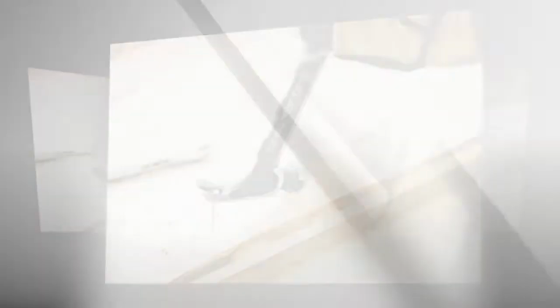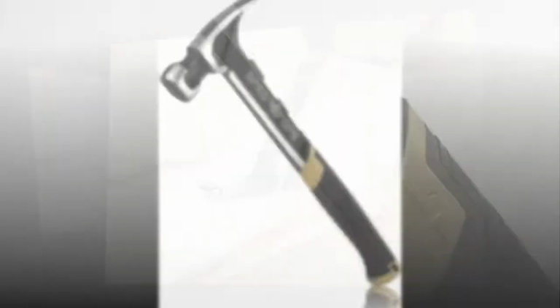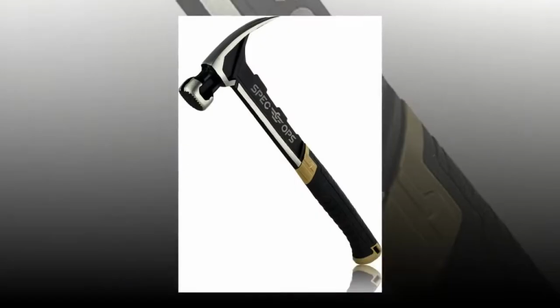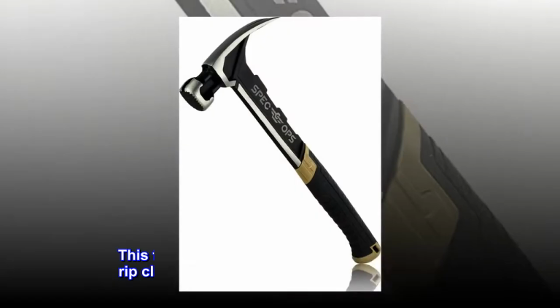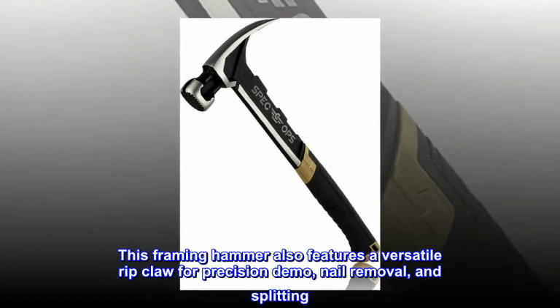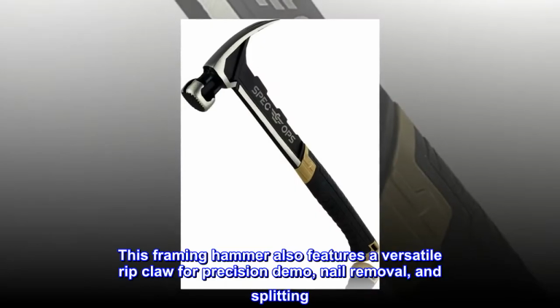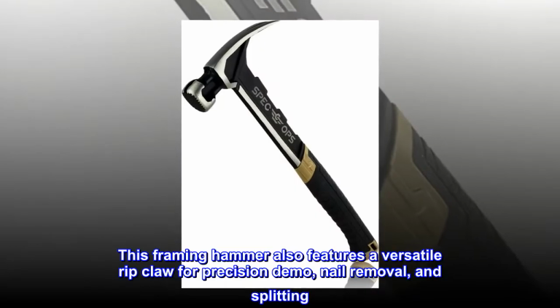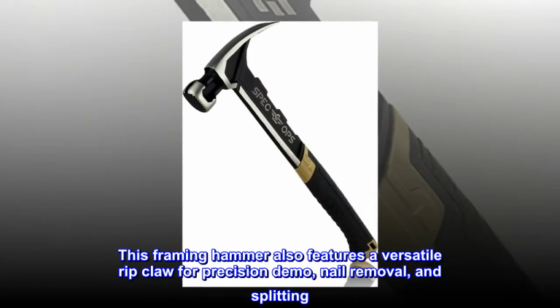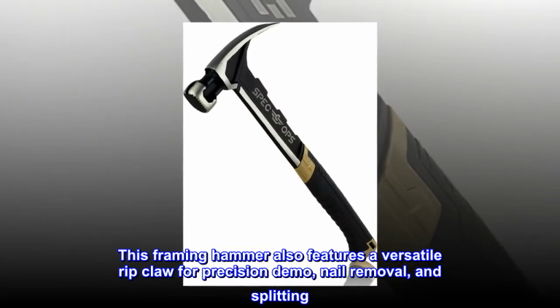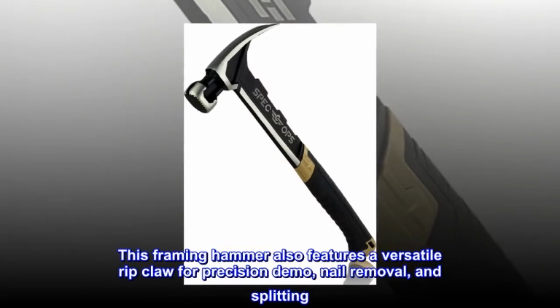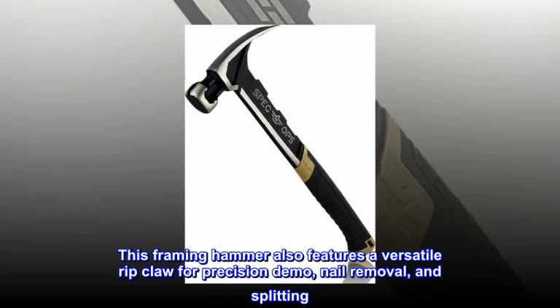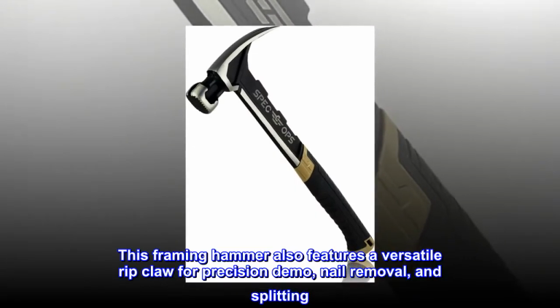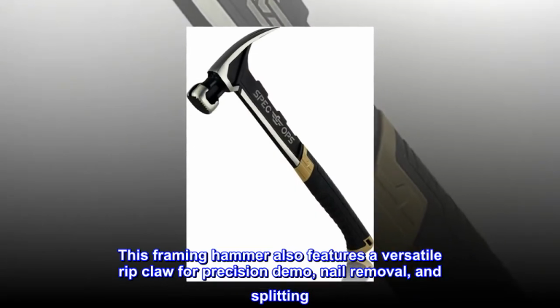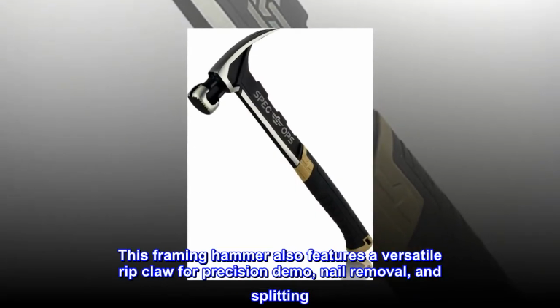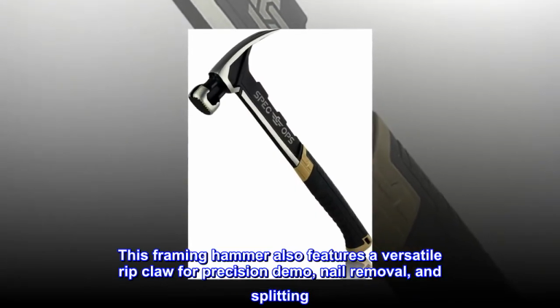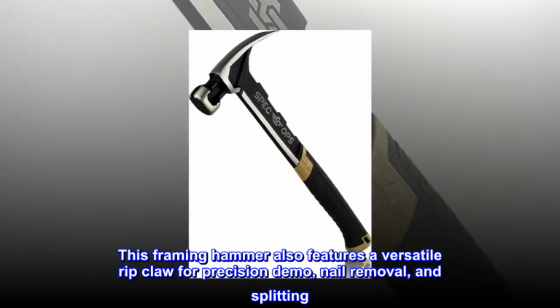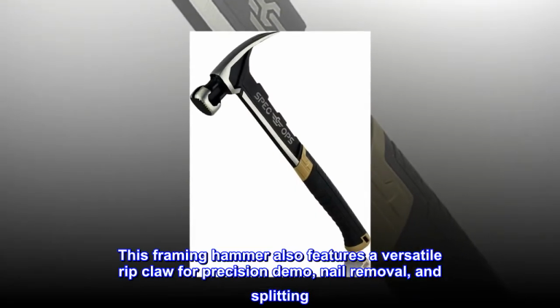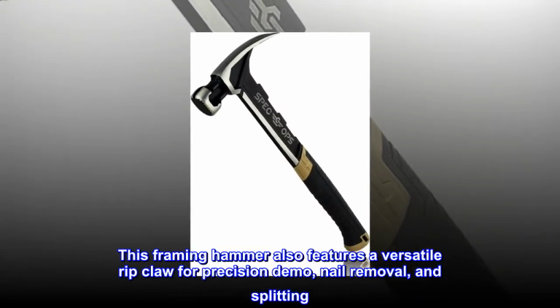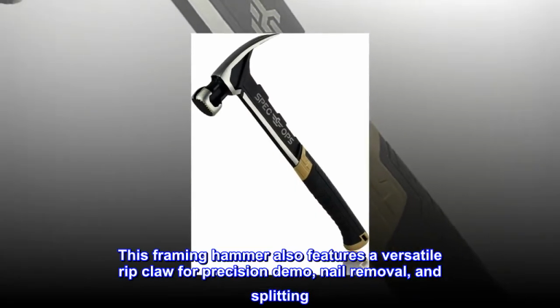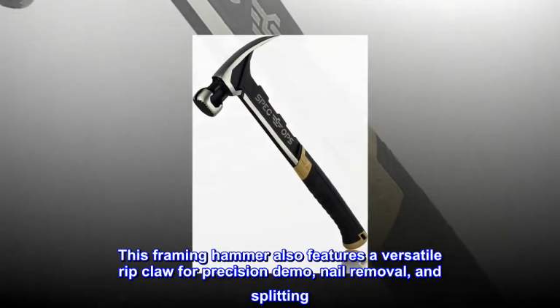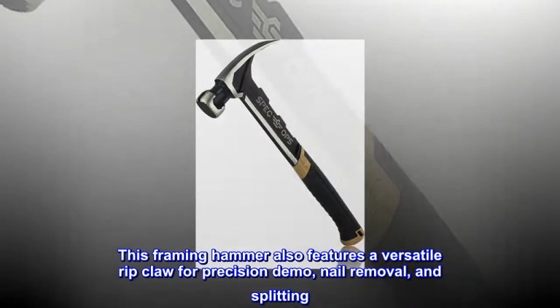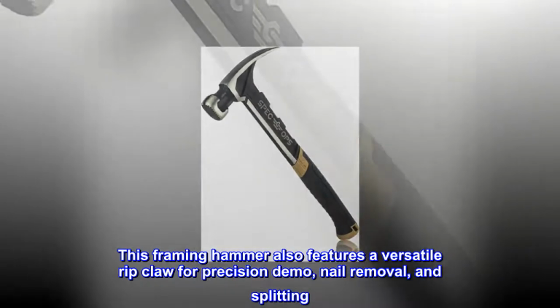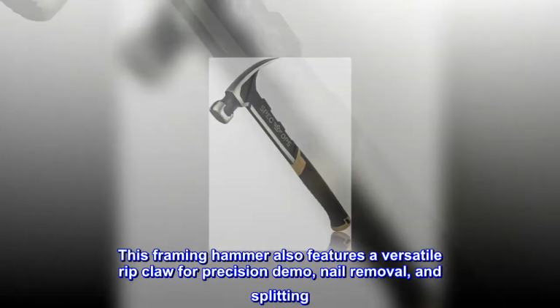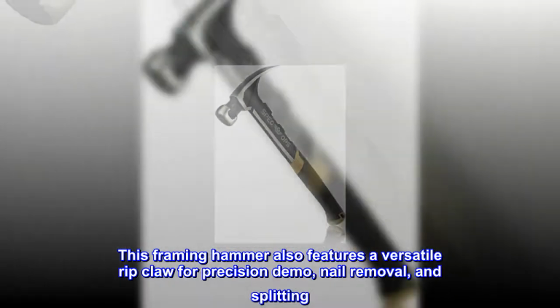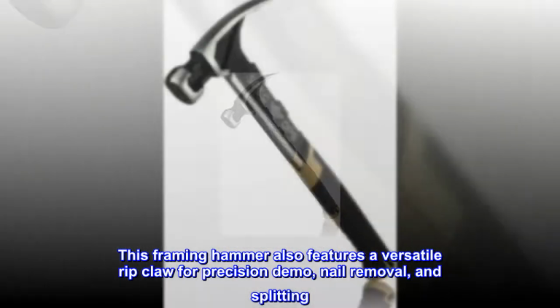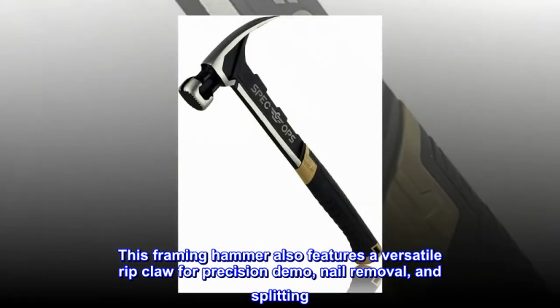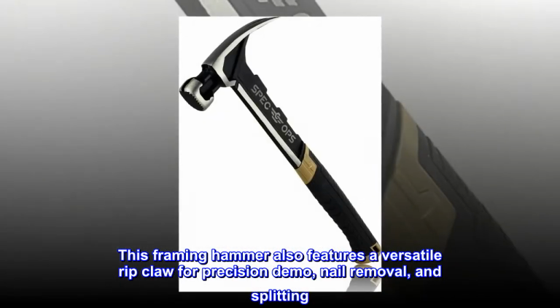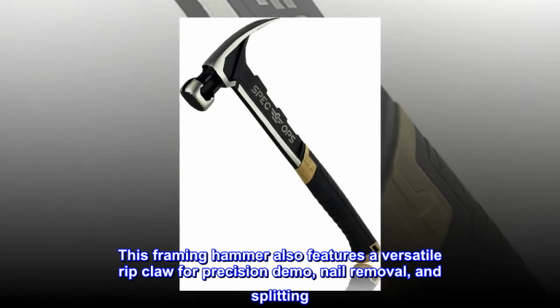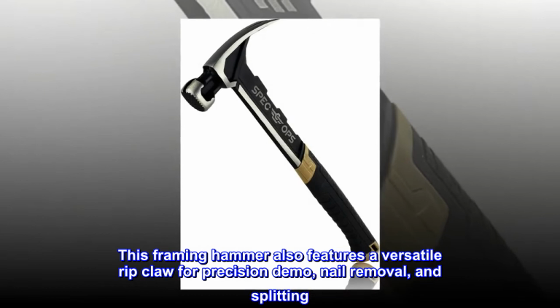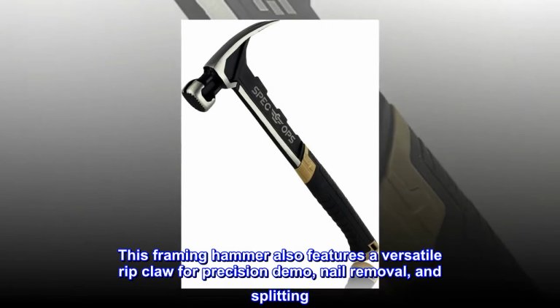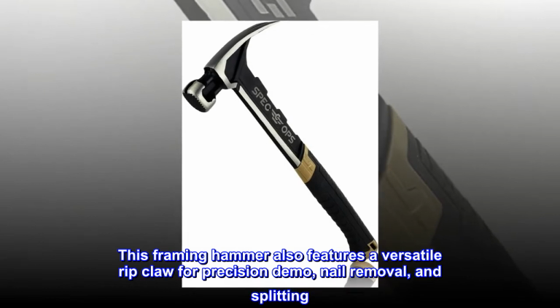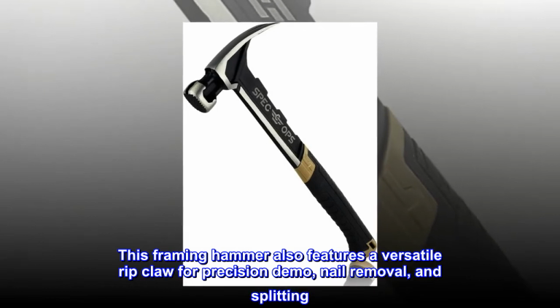This framing hammer also features a versatile ripclaw for precision demo, nail removal, and splitting.